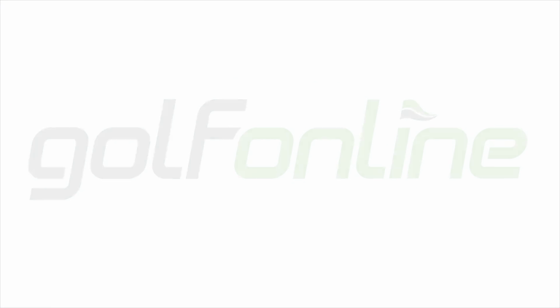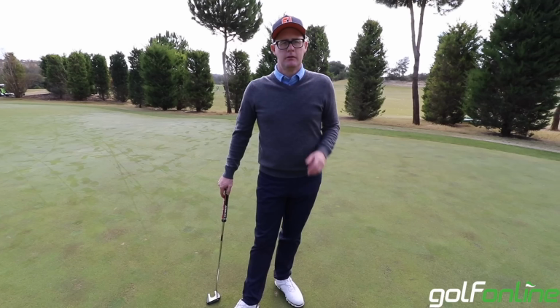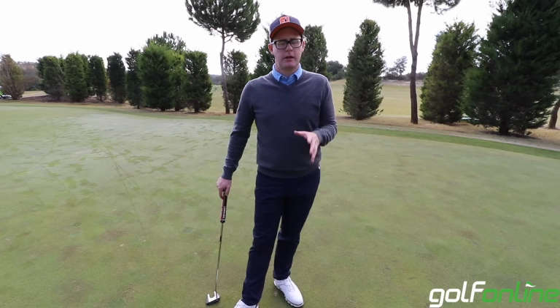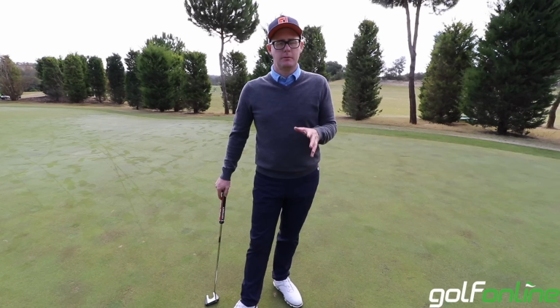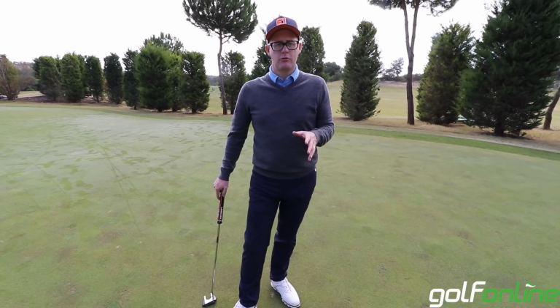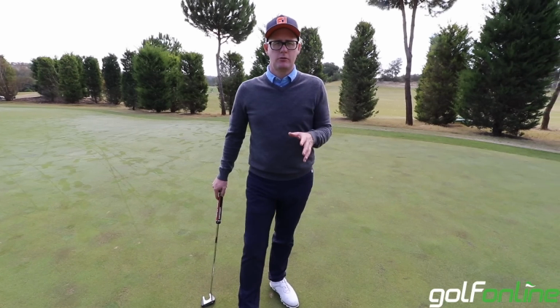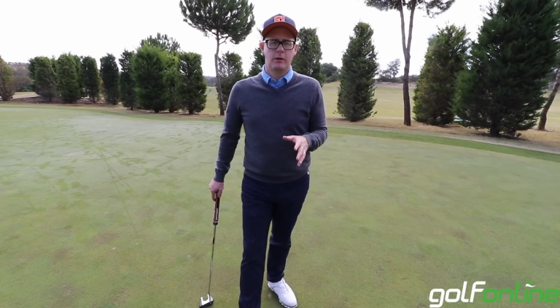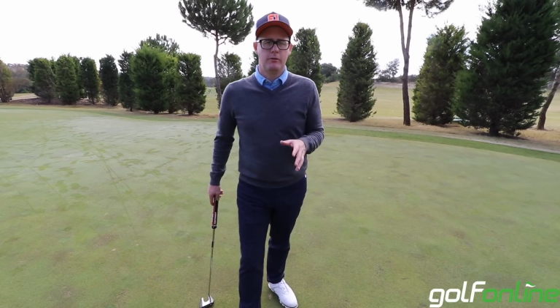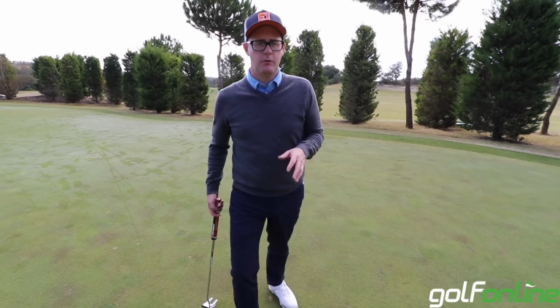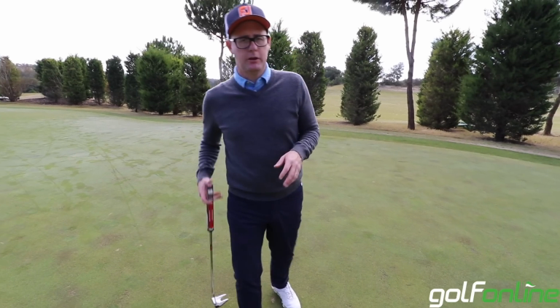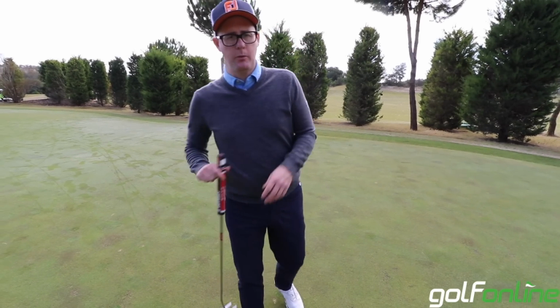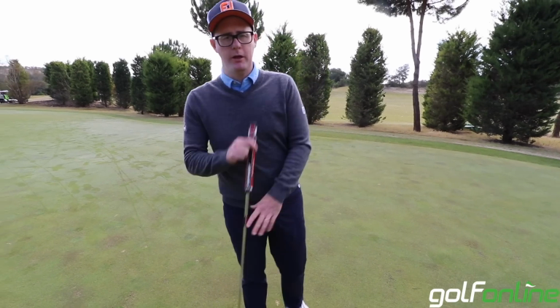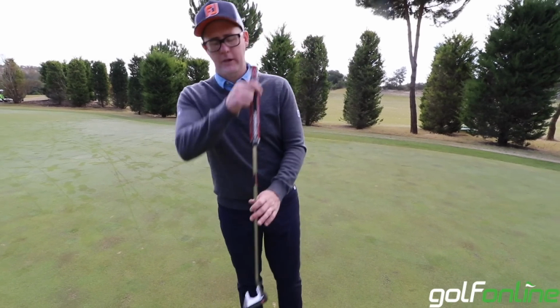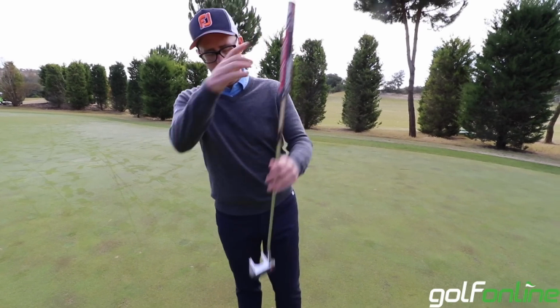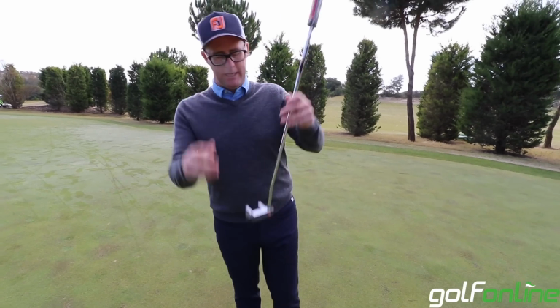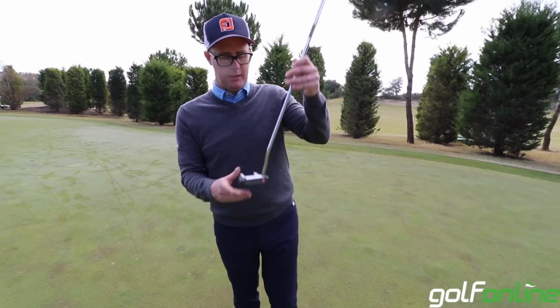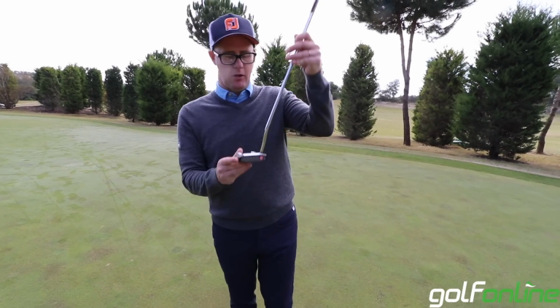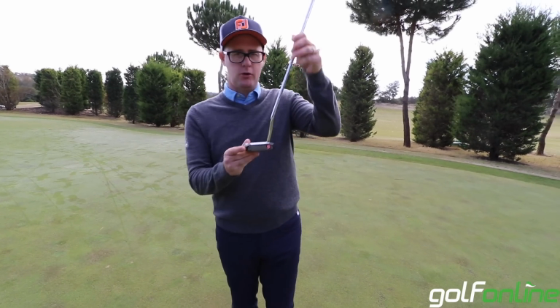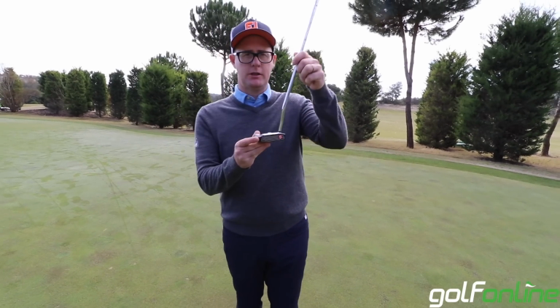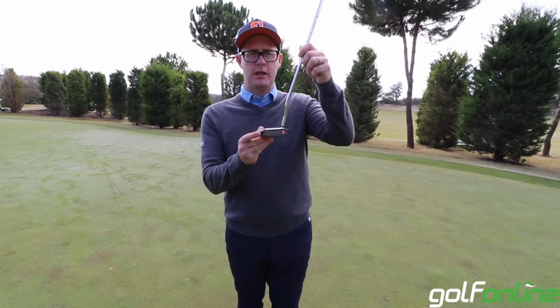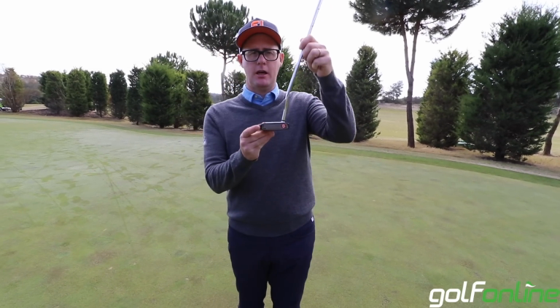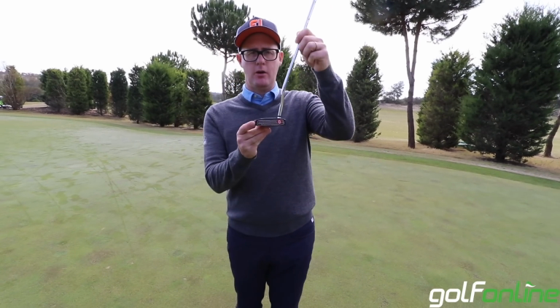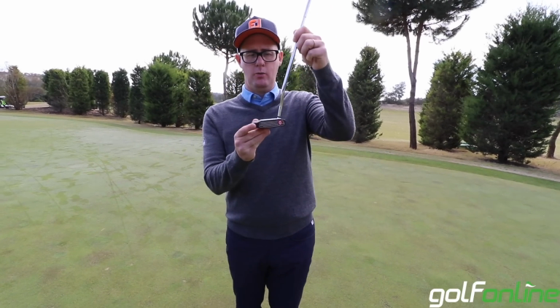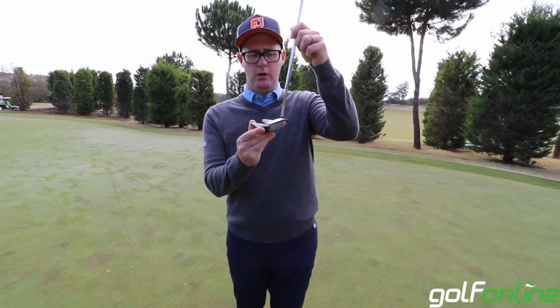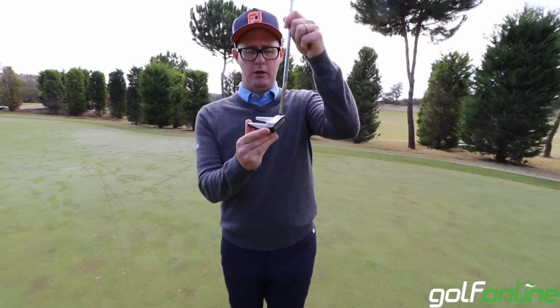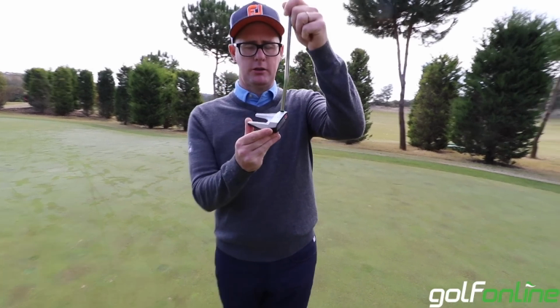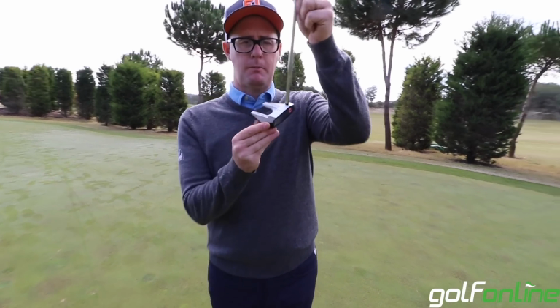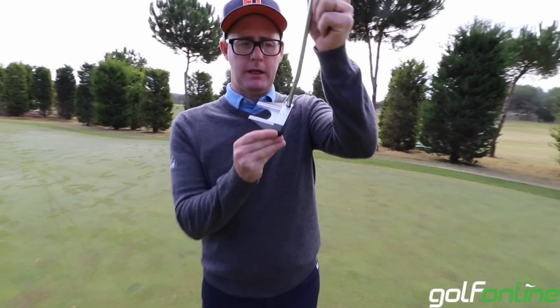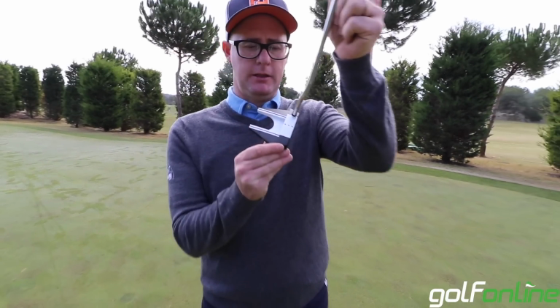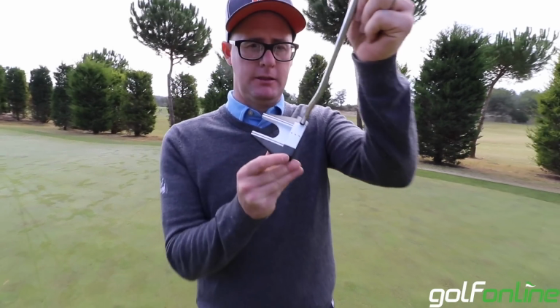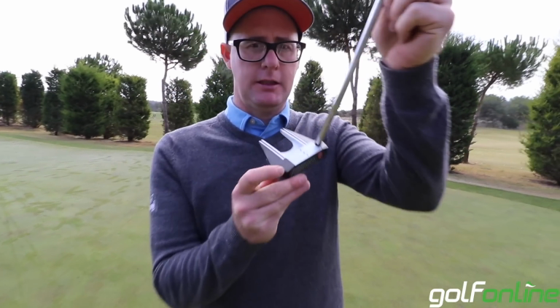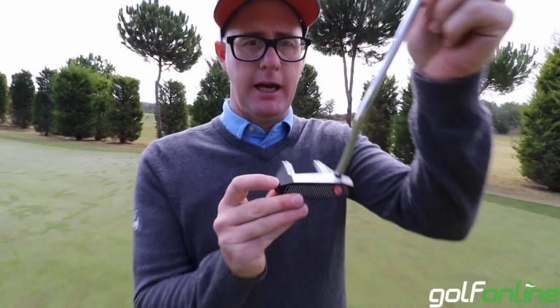Hi guys, Mark Crosswood here with Golf Online. We're looking at the Odyssey O-Works putters today.